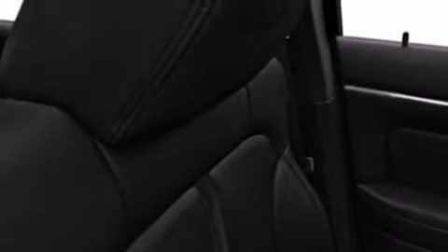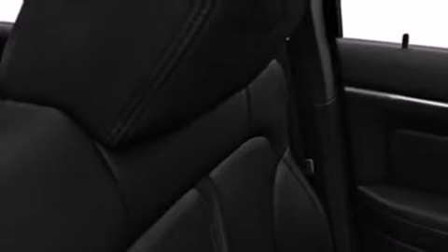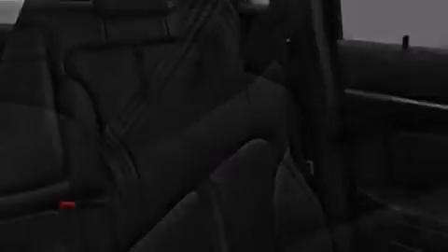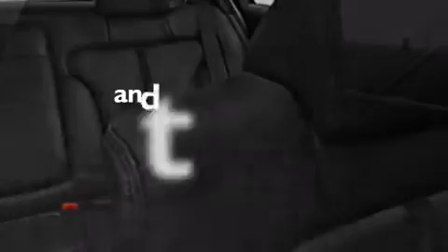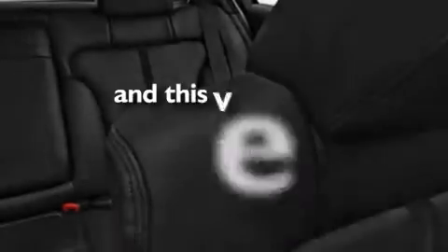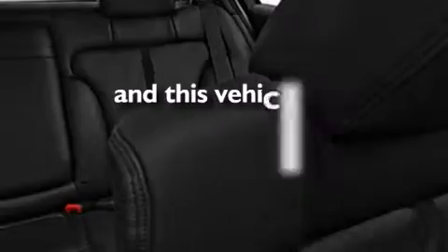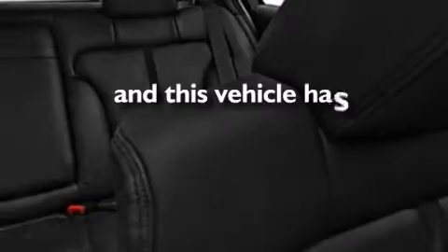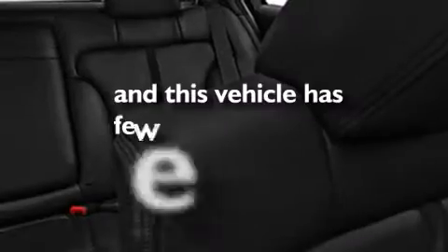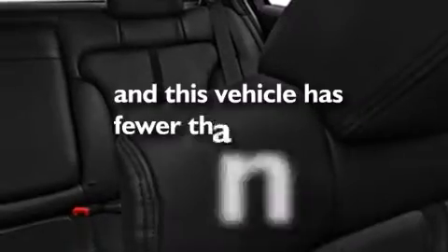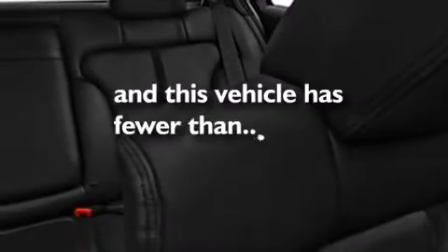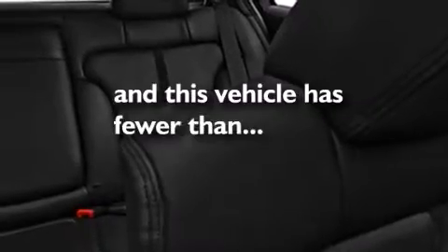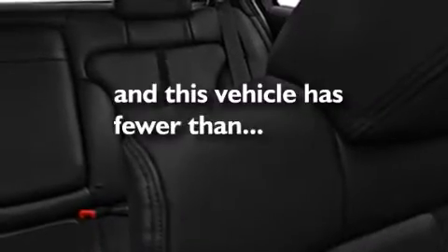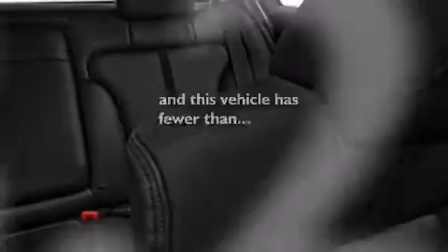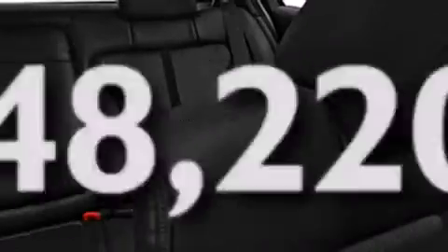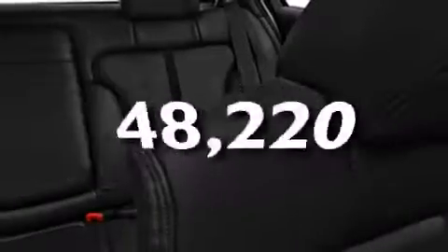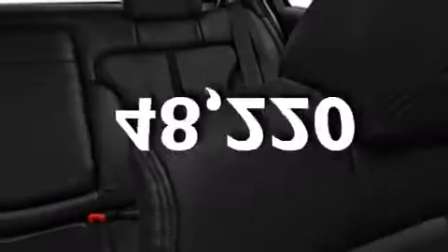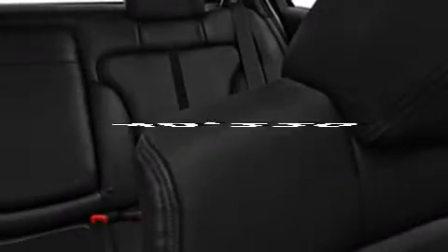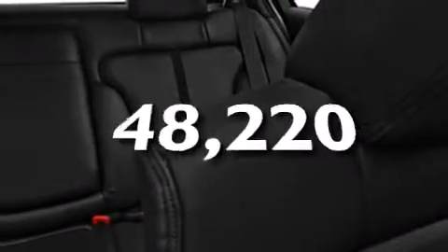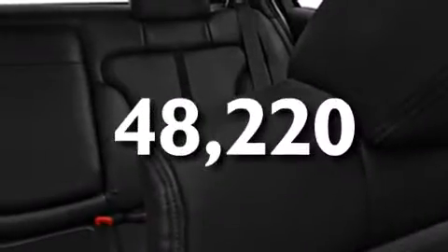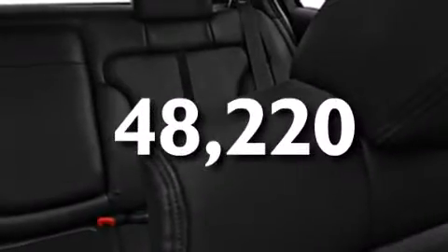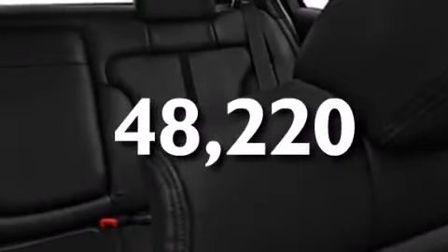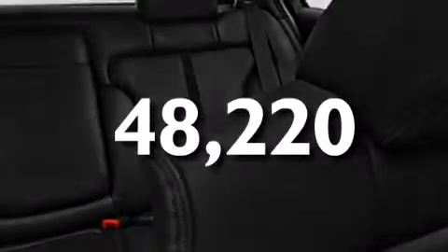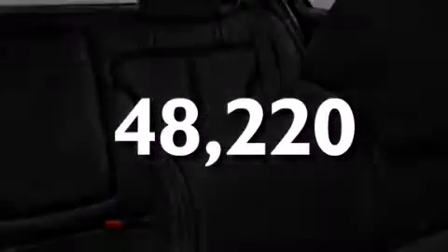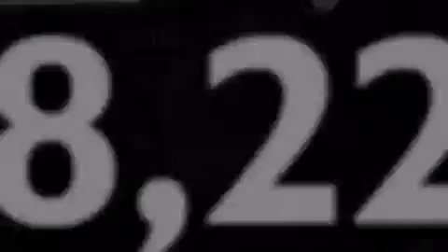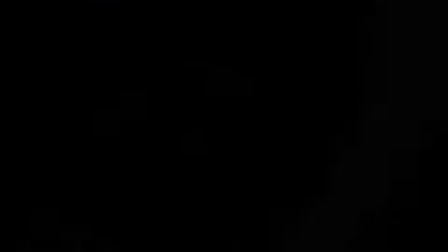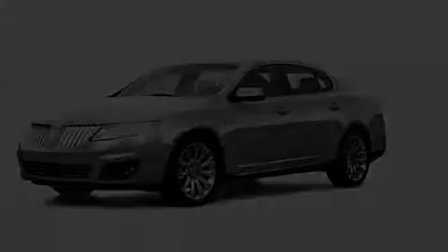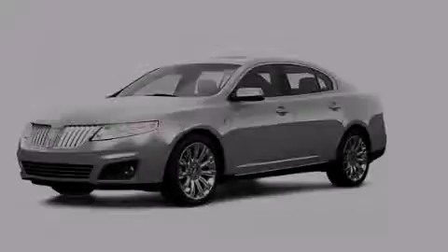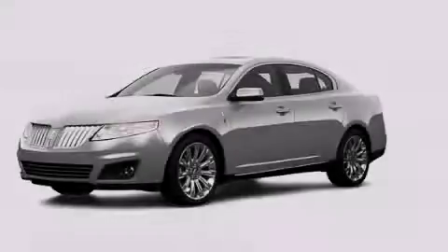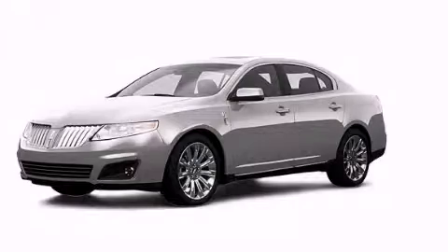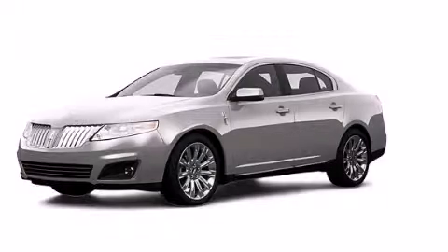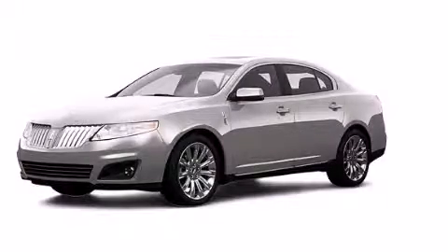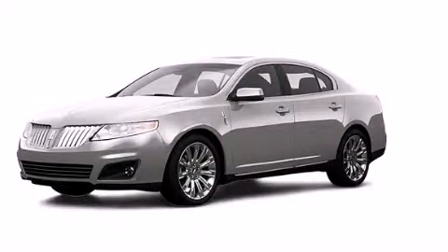And this vehicle has fewer than 49,000 miles on the odometer. Stop by today and test drive this vehicle for yourself.